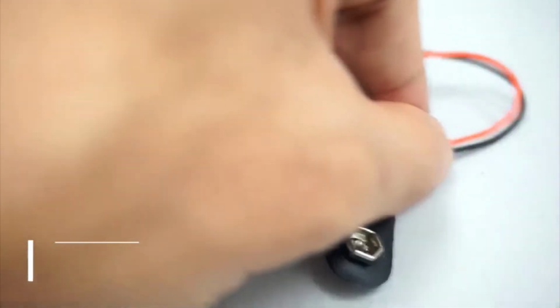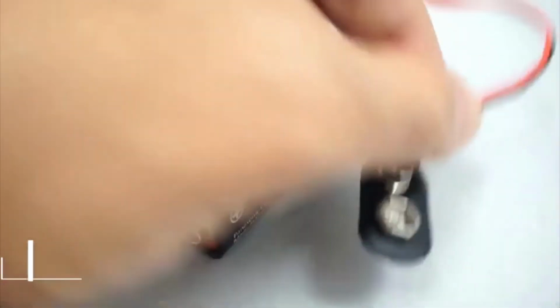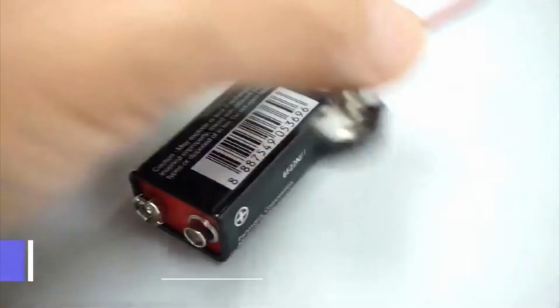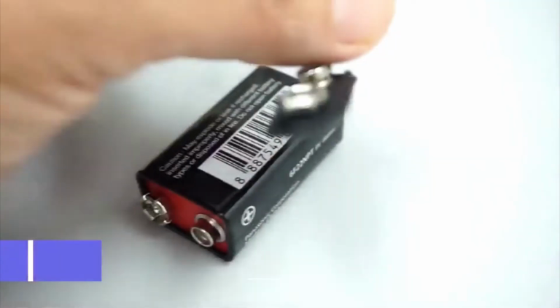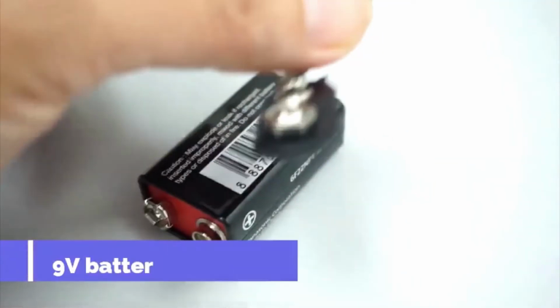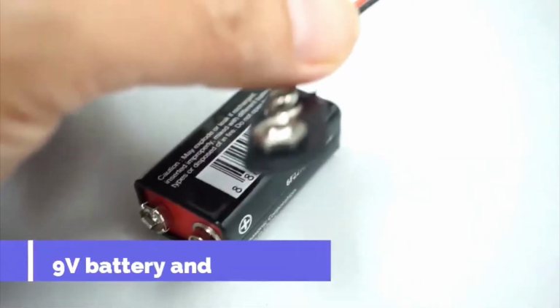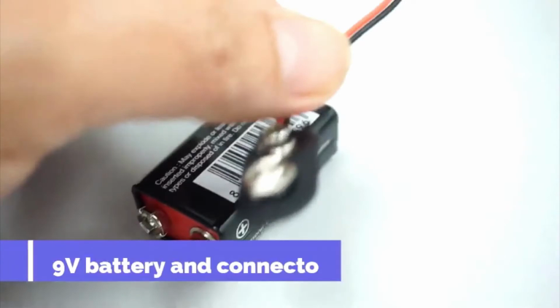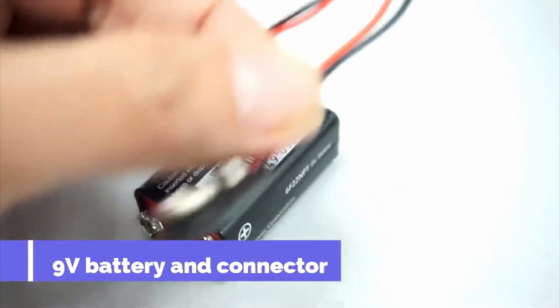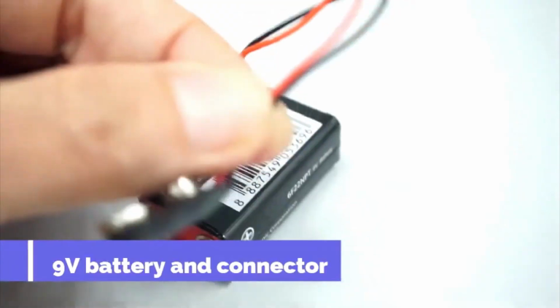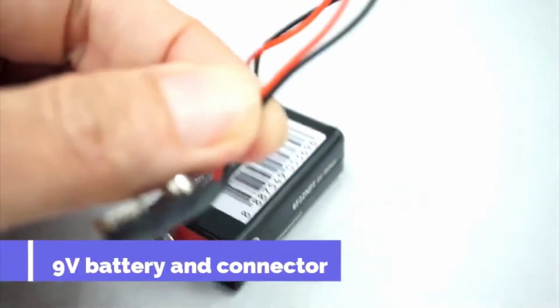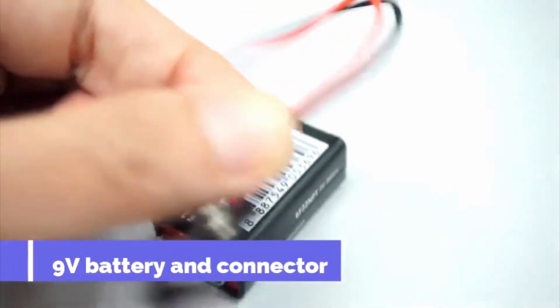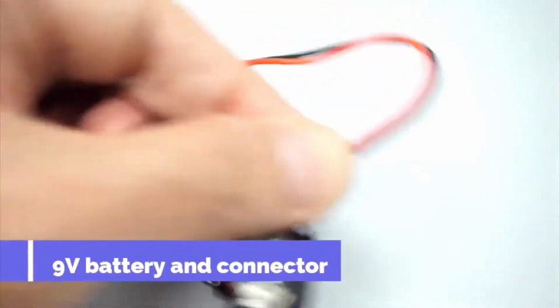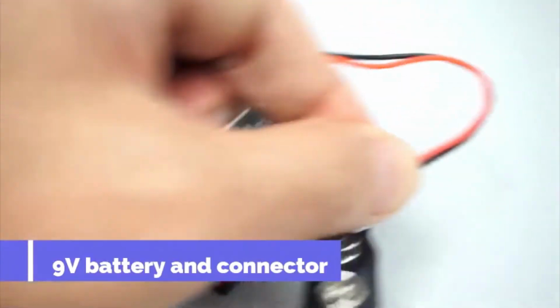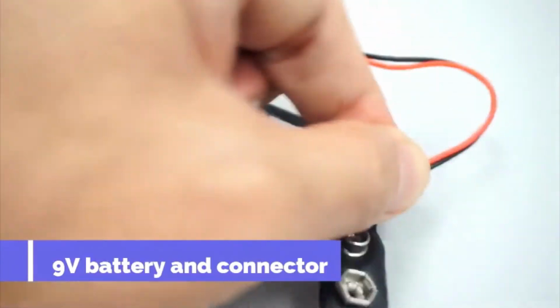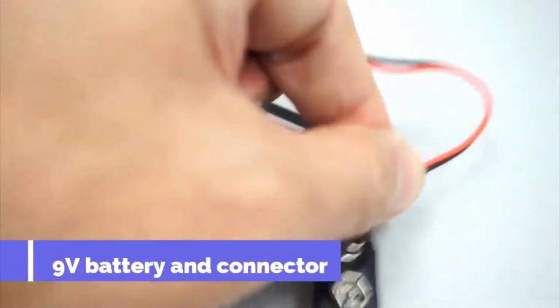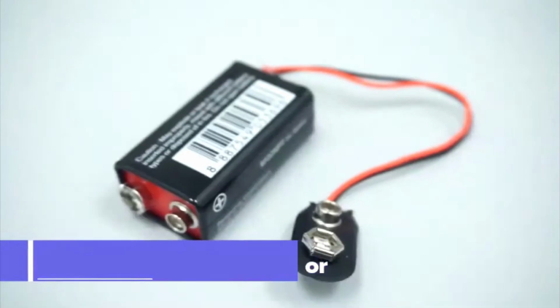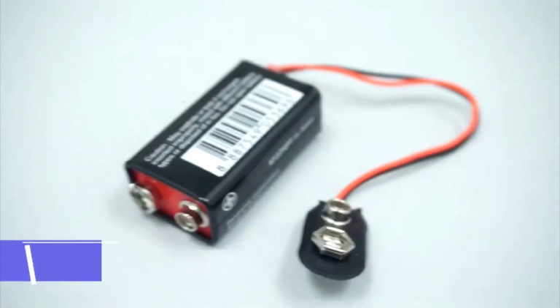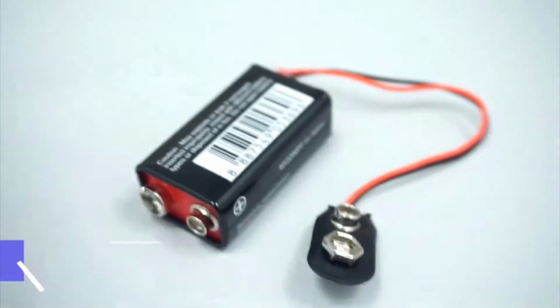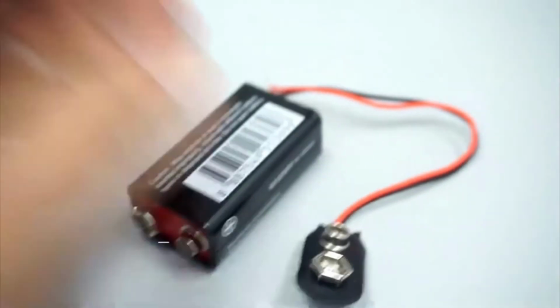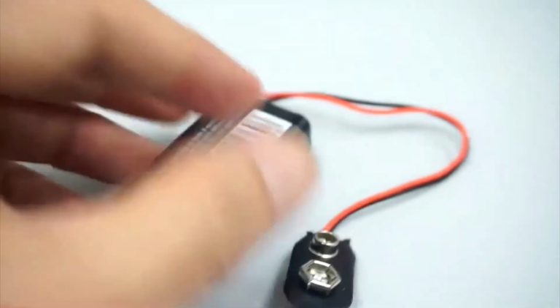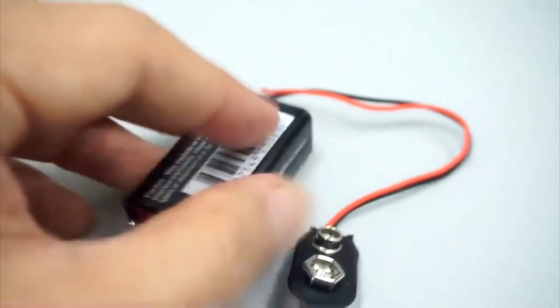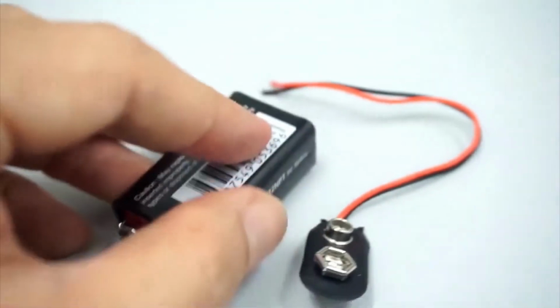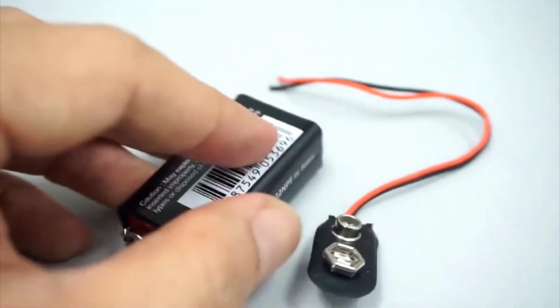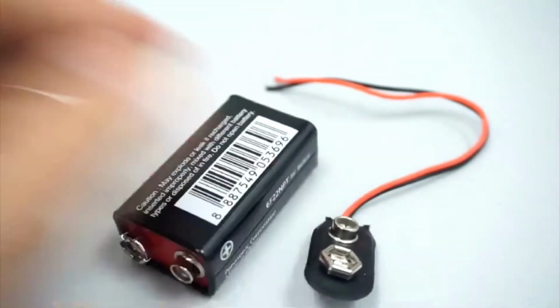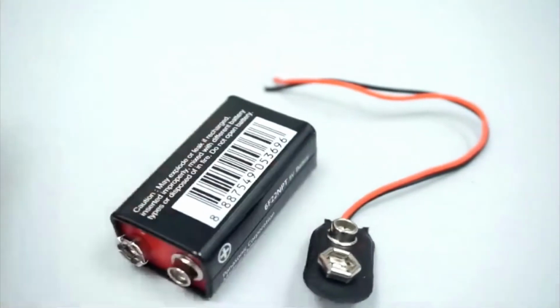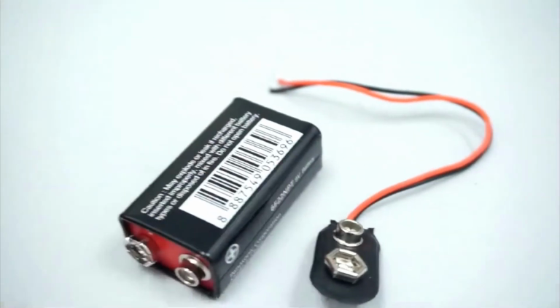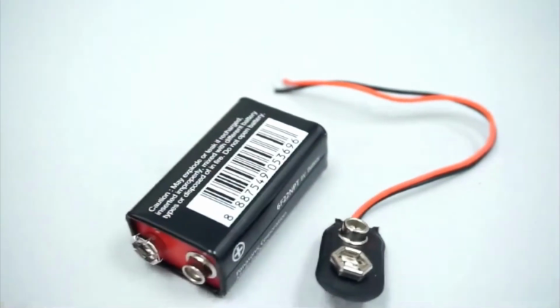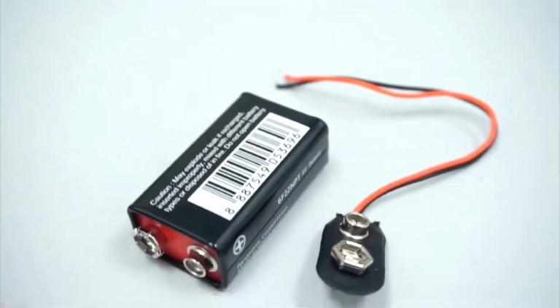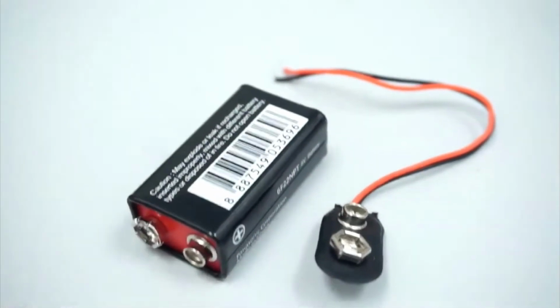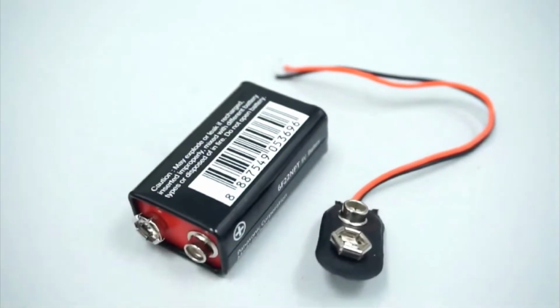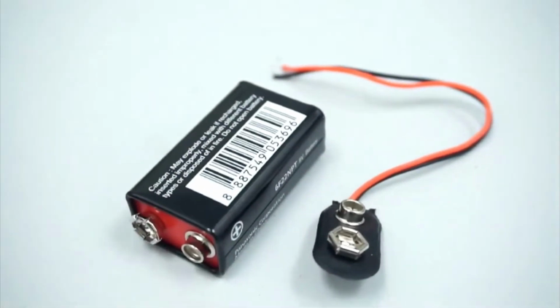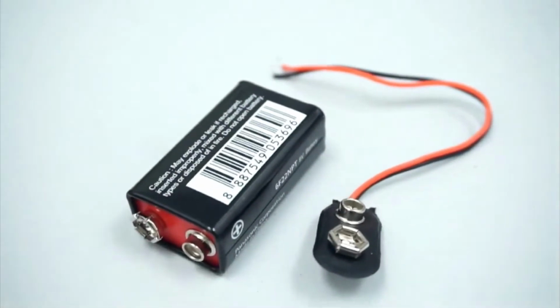This is a 9V battery with a connector and wires.